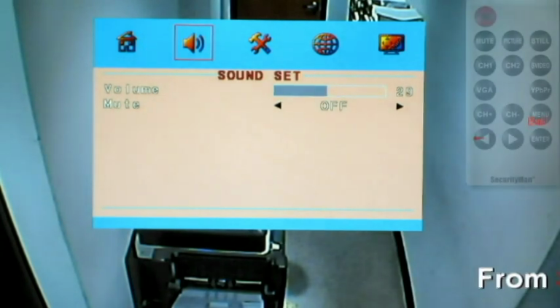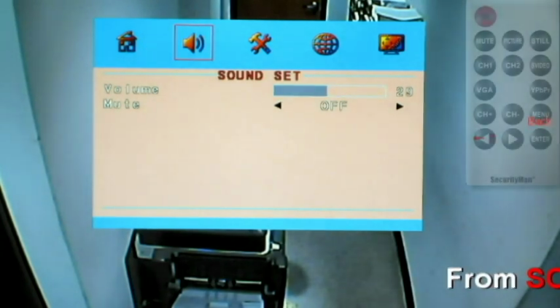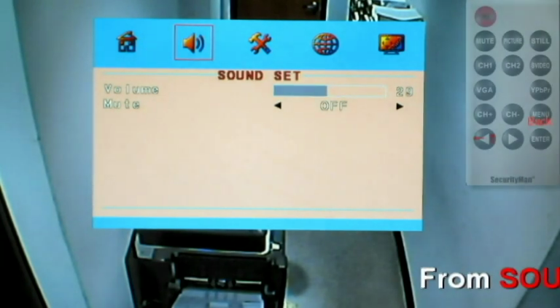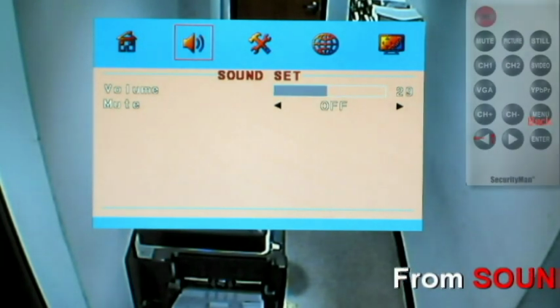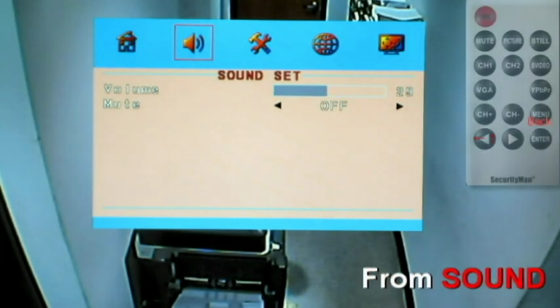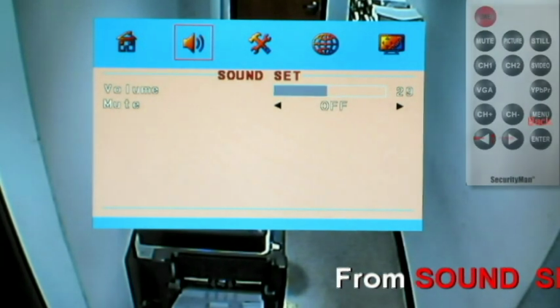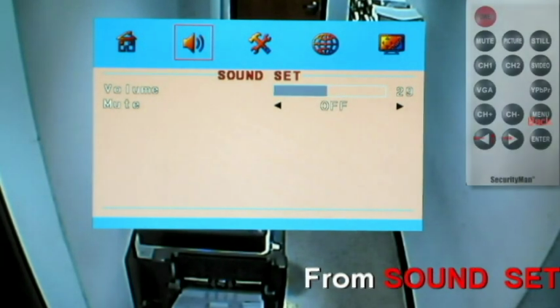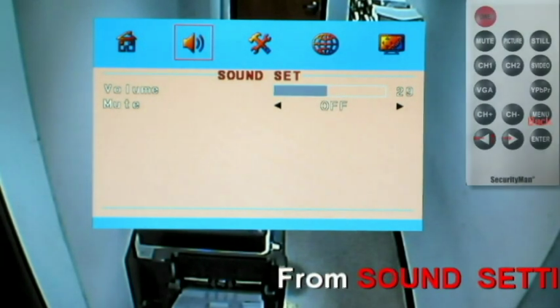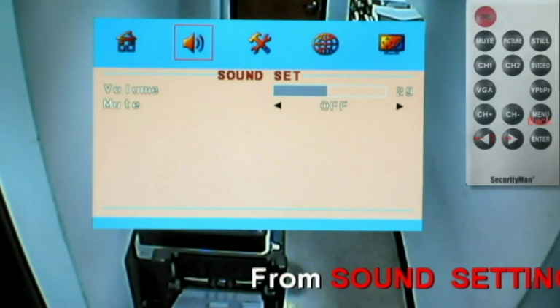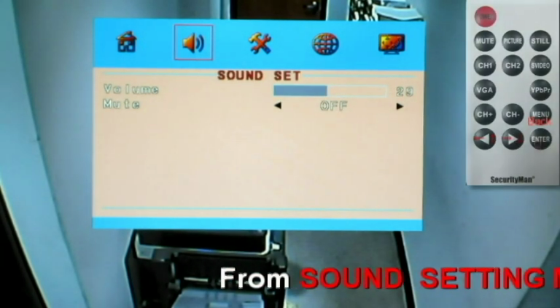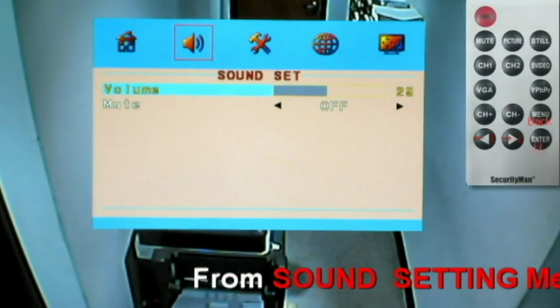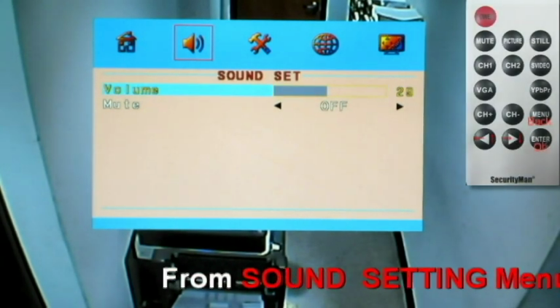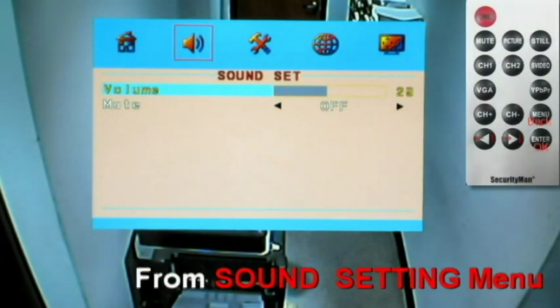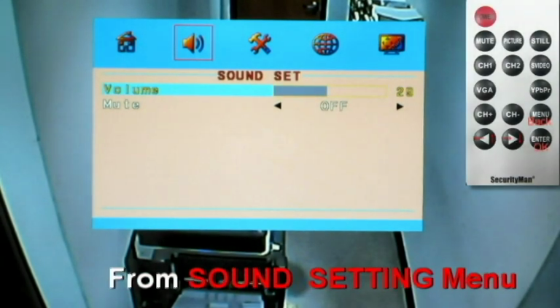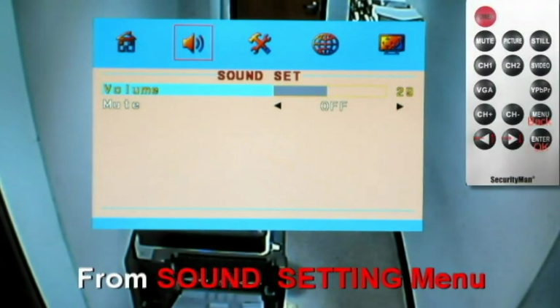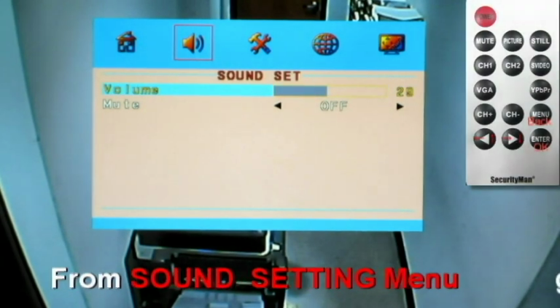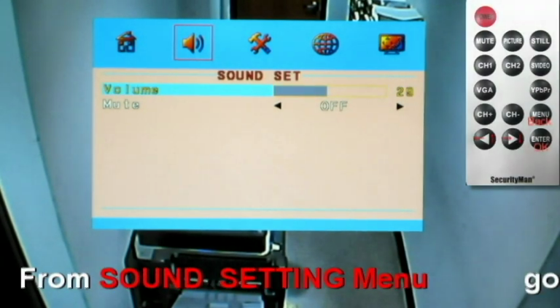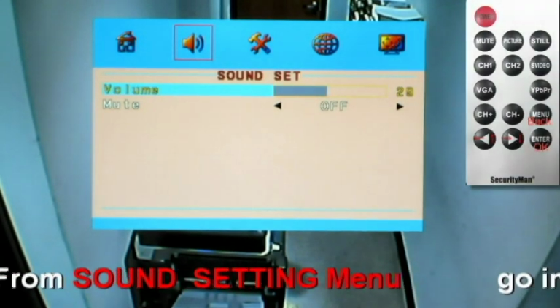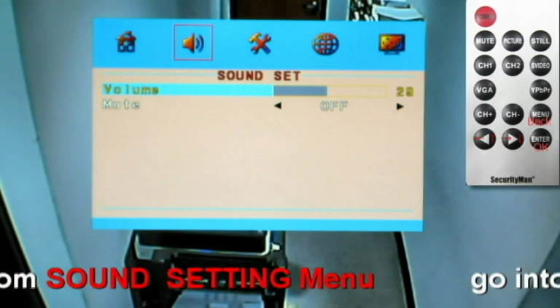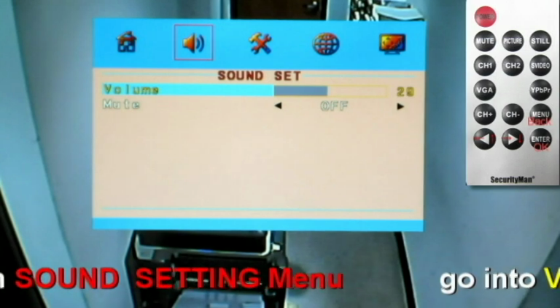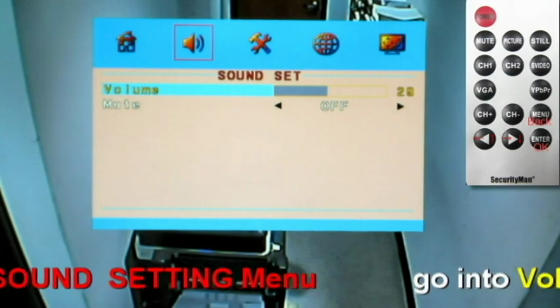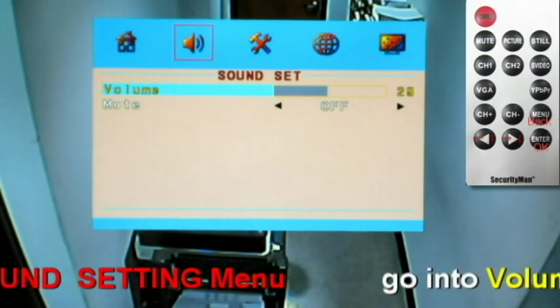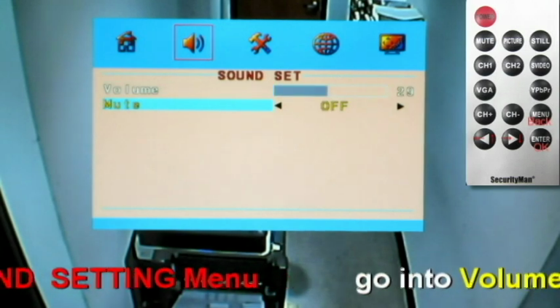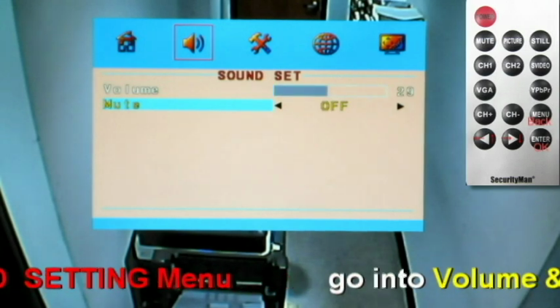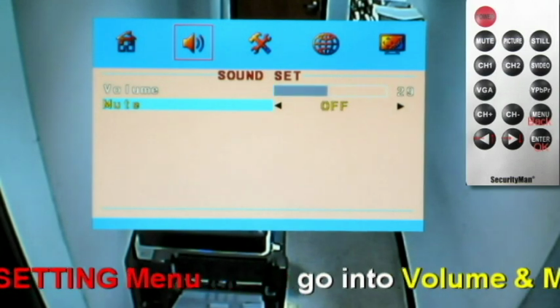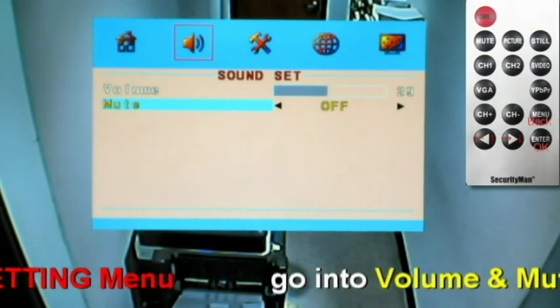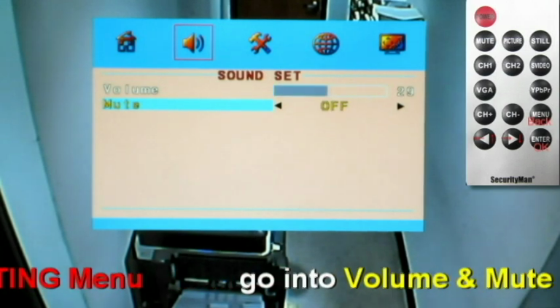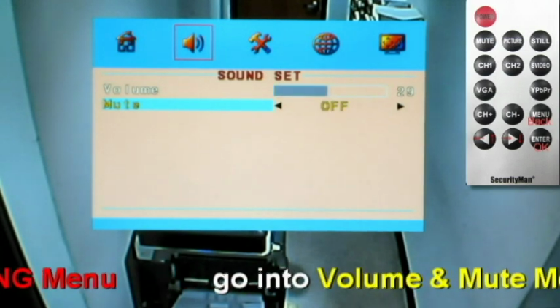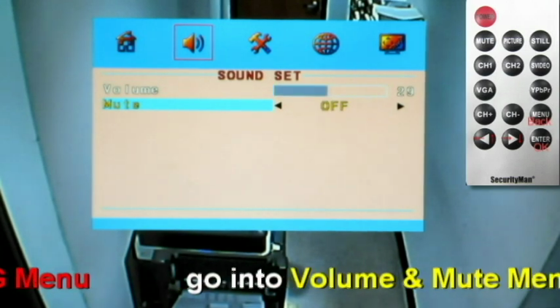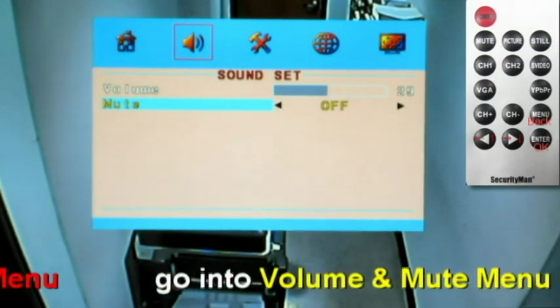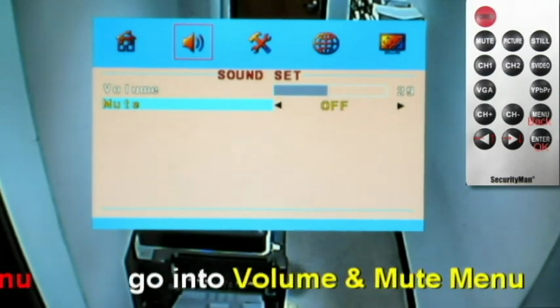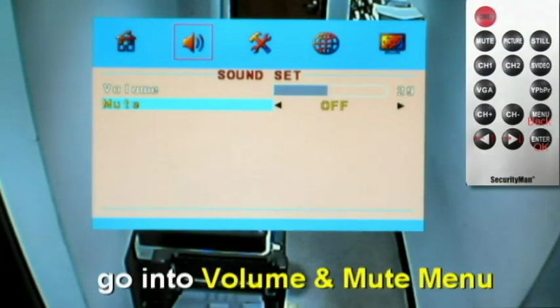Sound settings. You can adjust the volume up and down, or turn the mute function on and off.